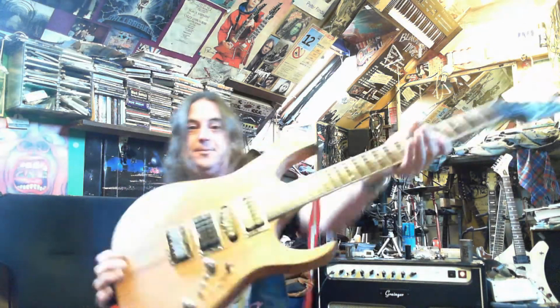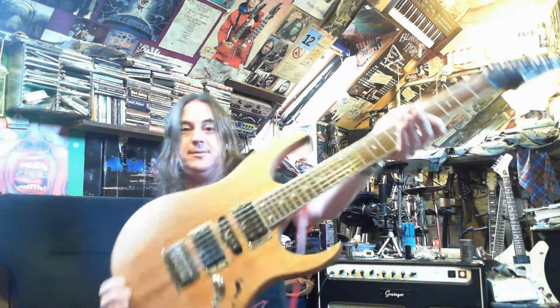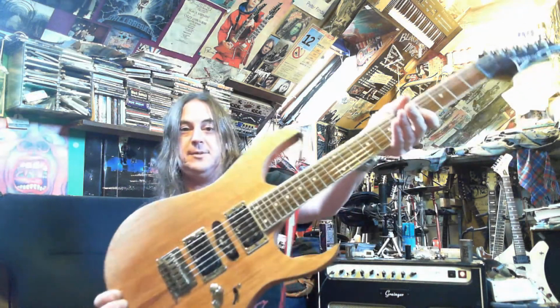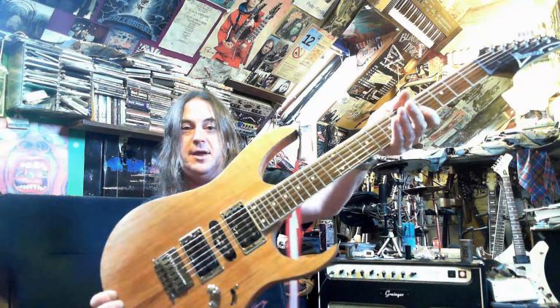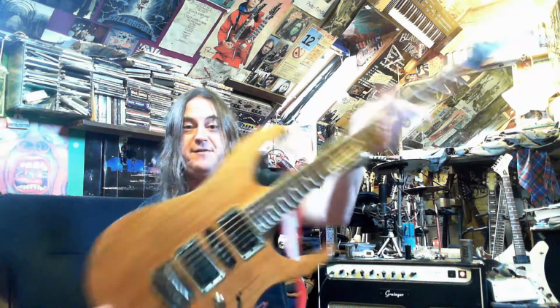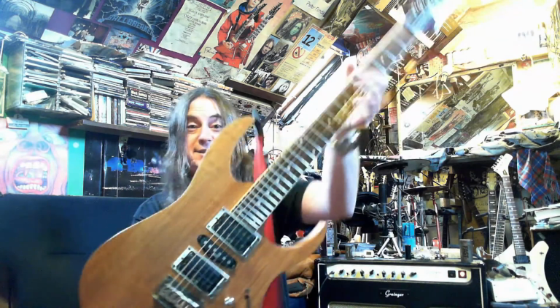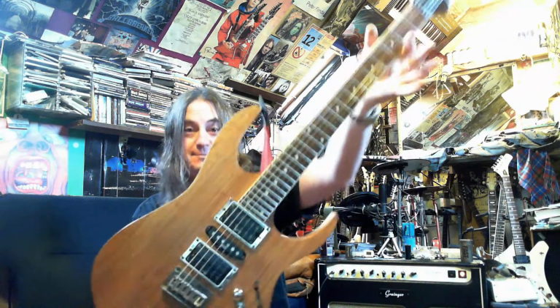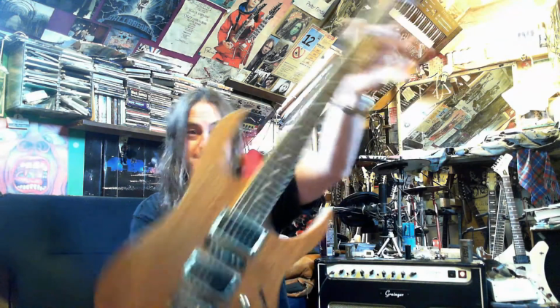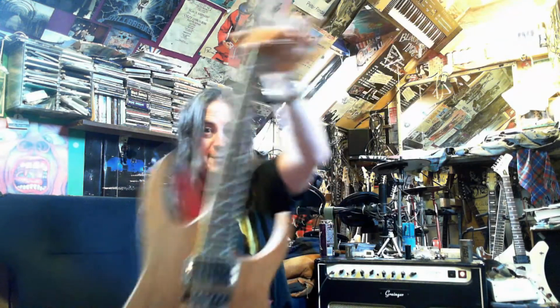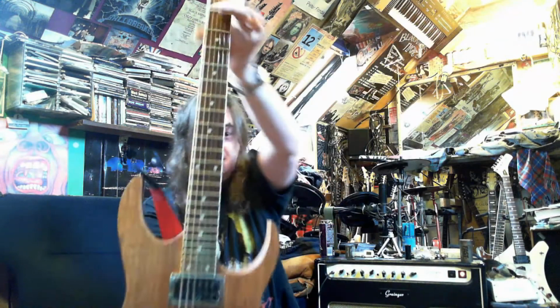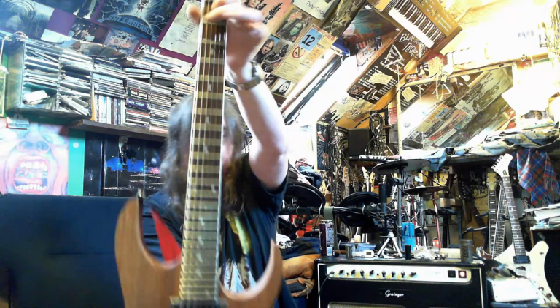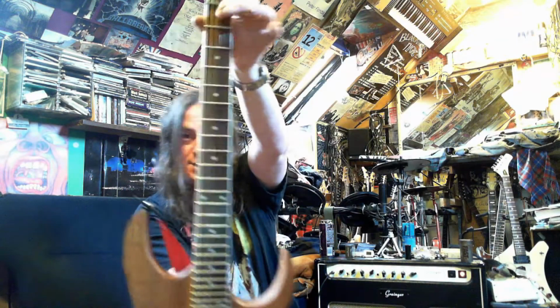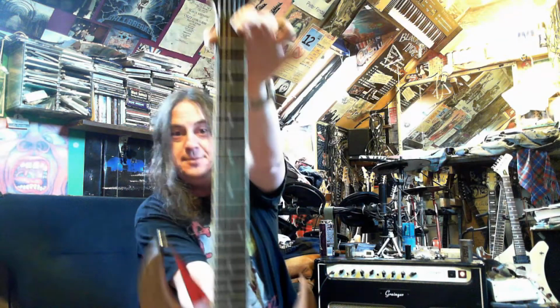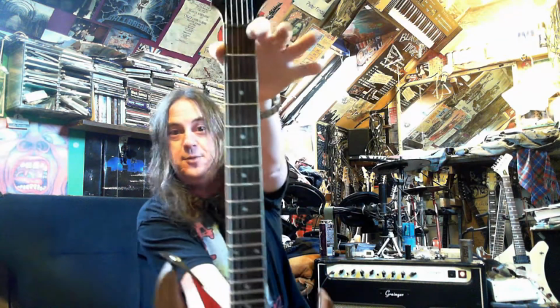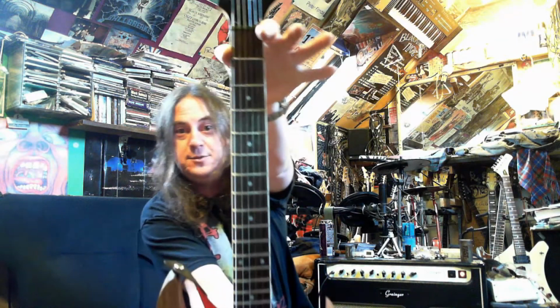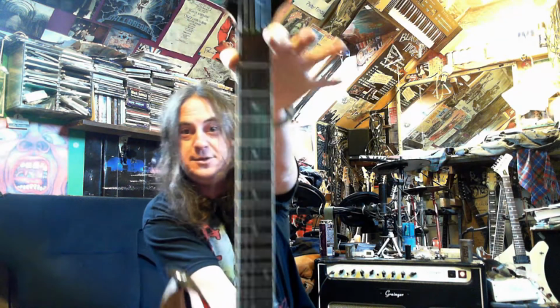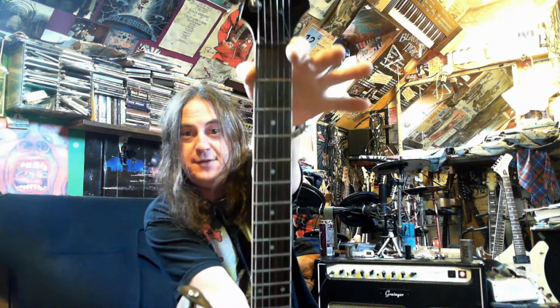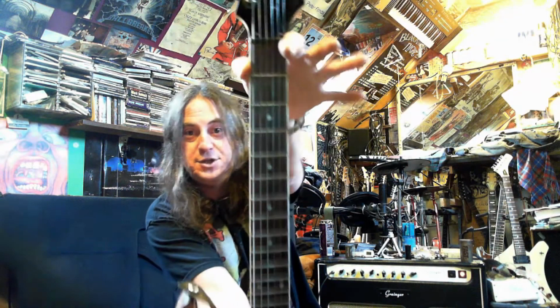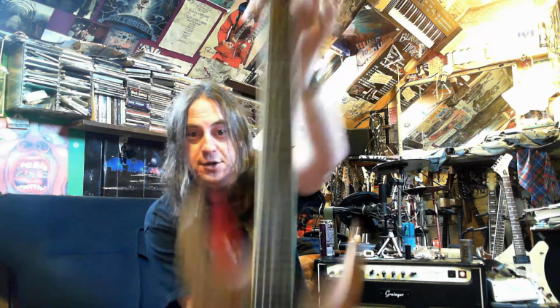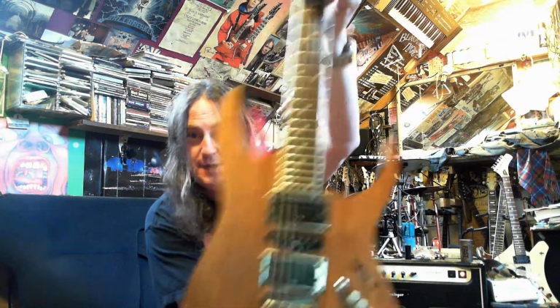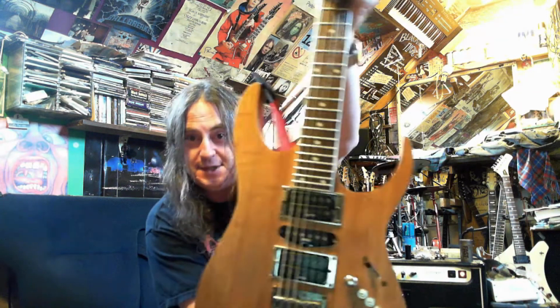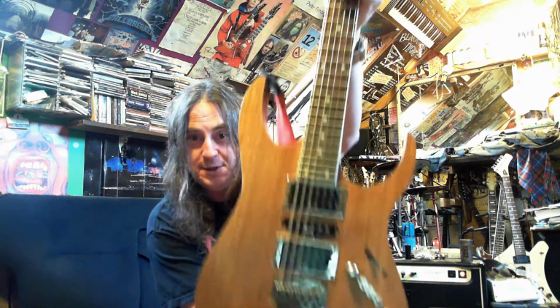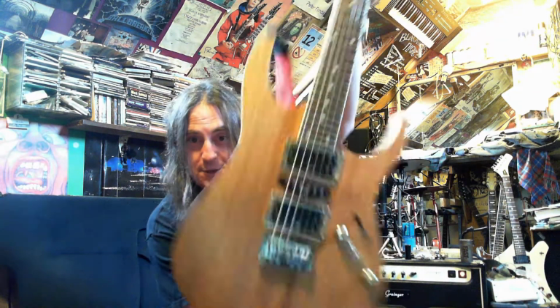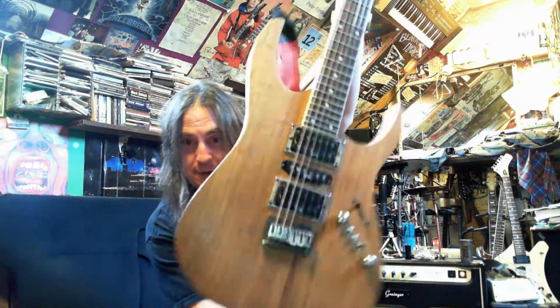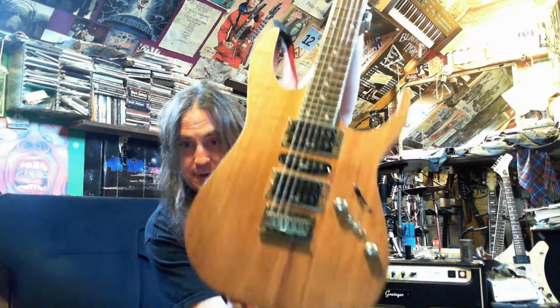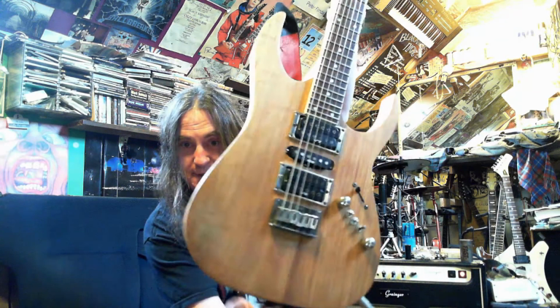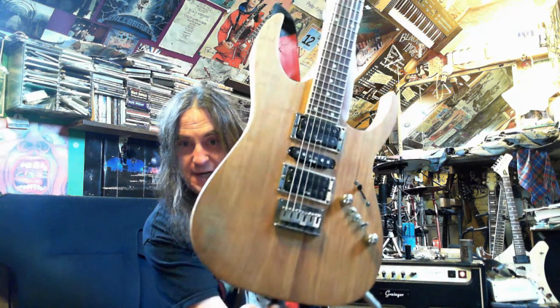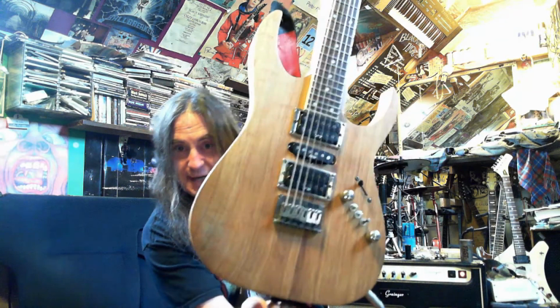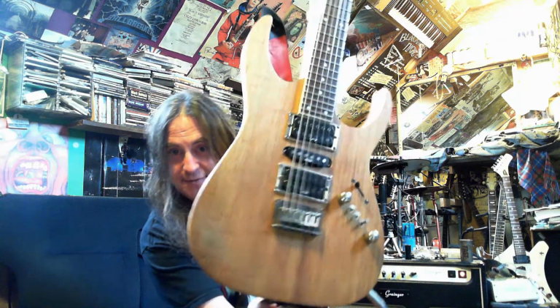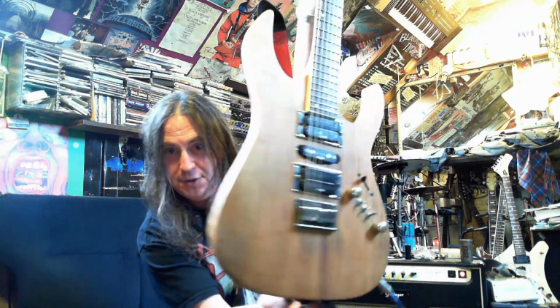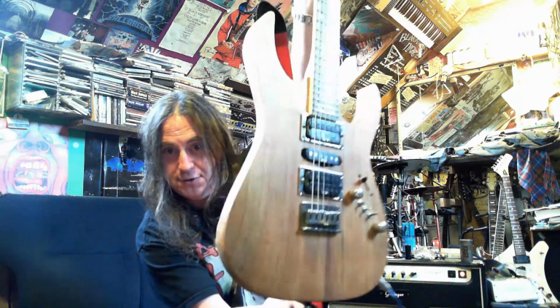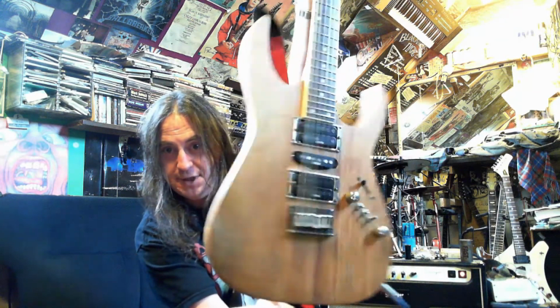So if you fancy delving into the RG world, give it a shot — this is the one to go for. None of your nasty Floyd Rose stuff.